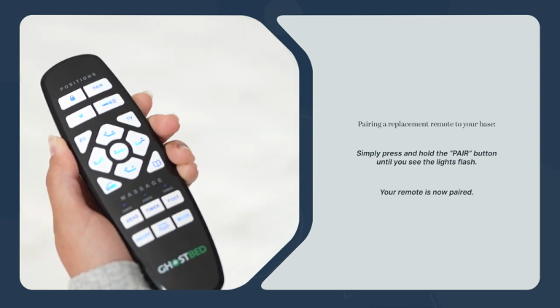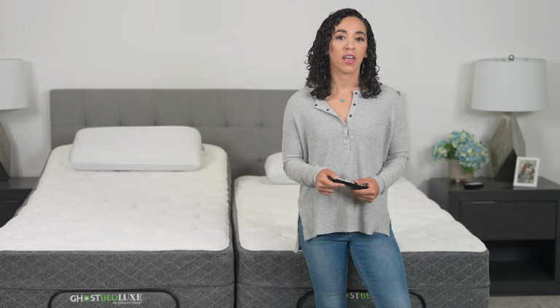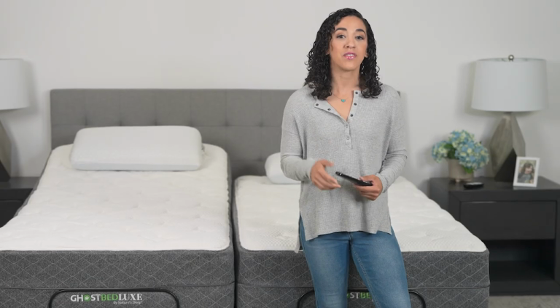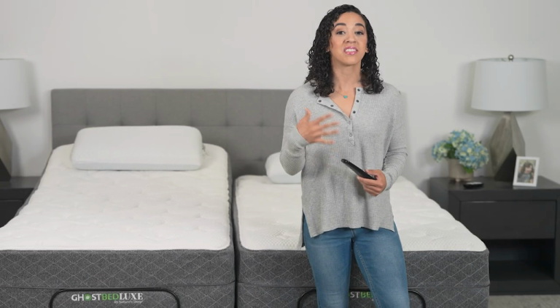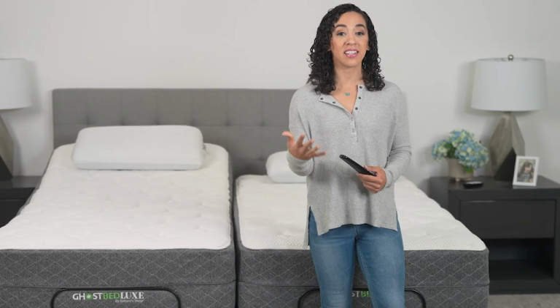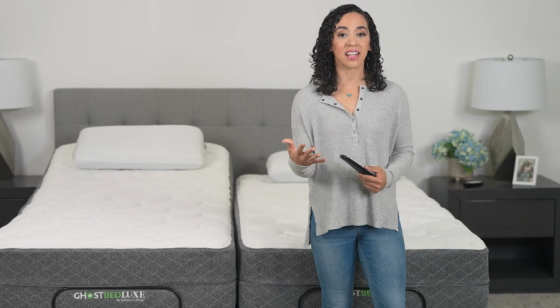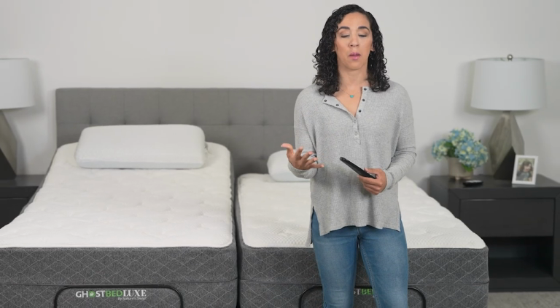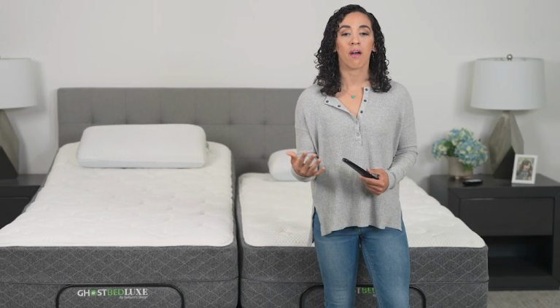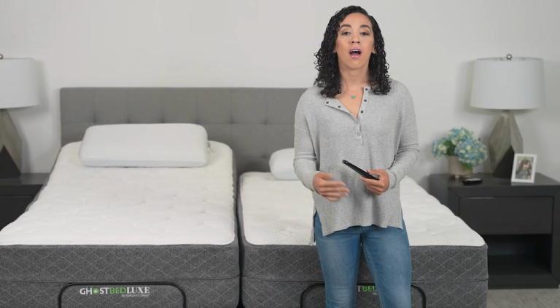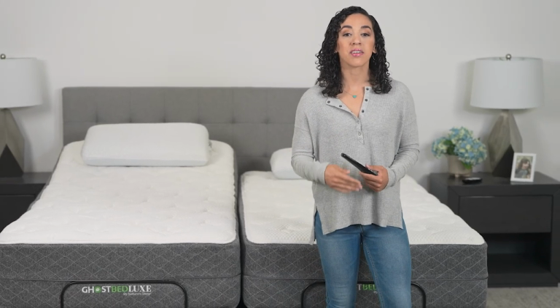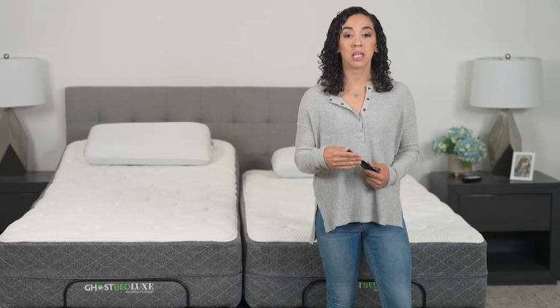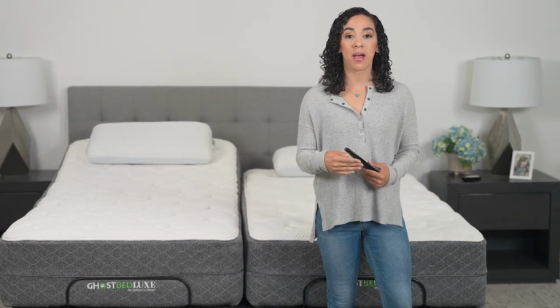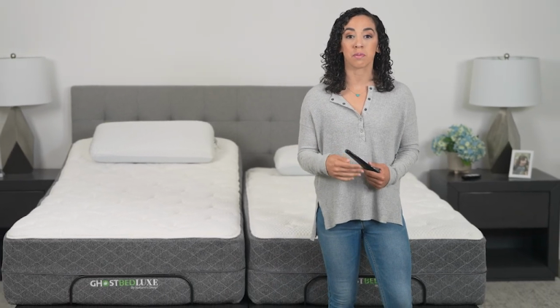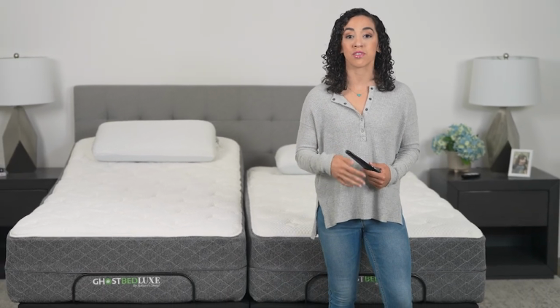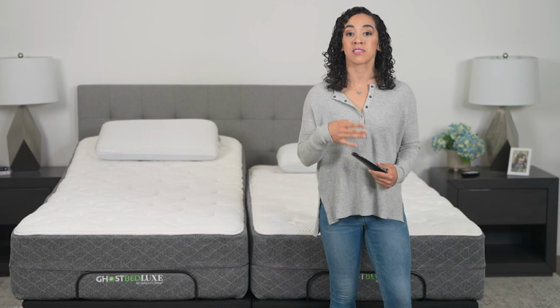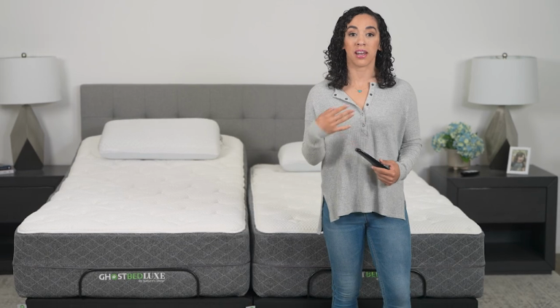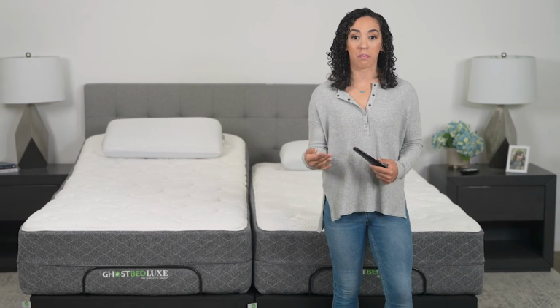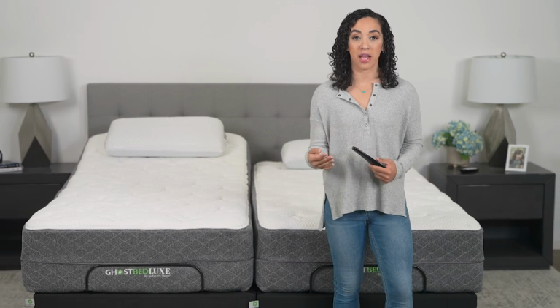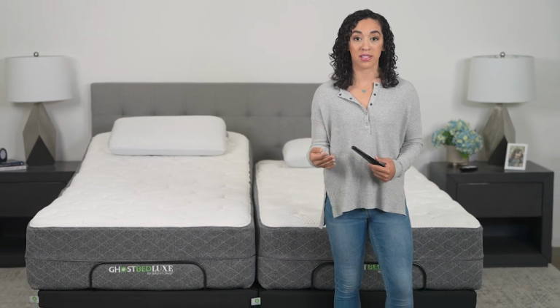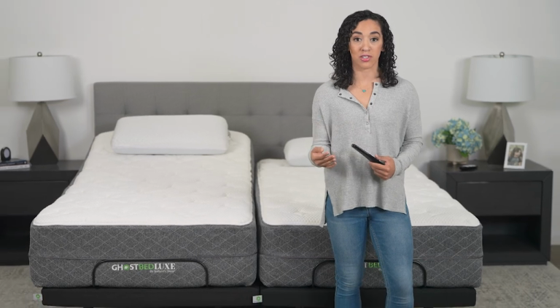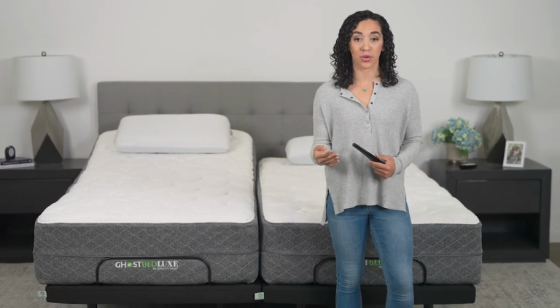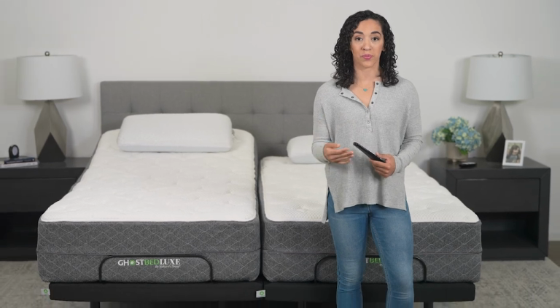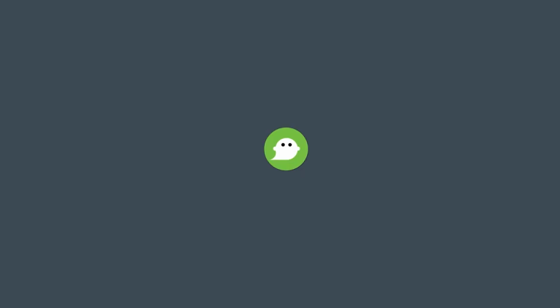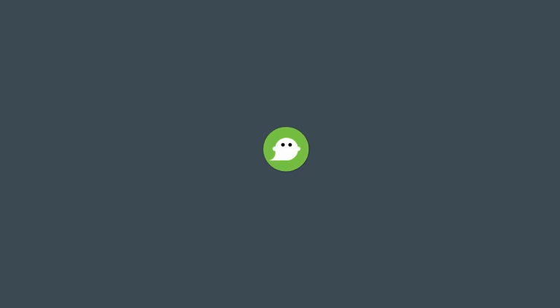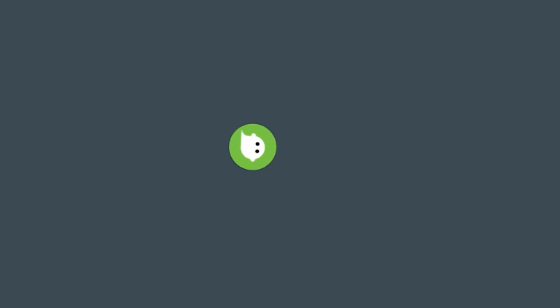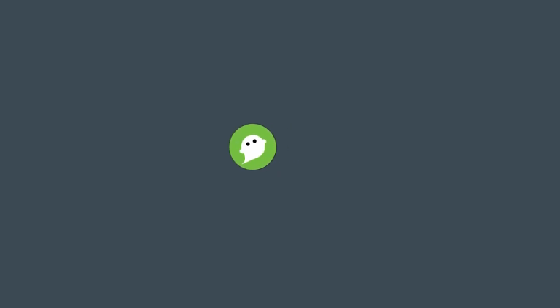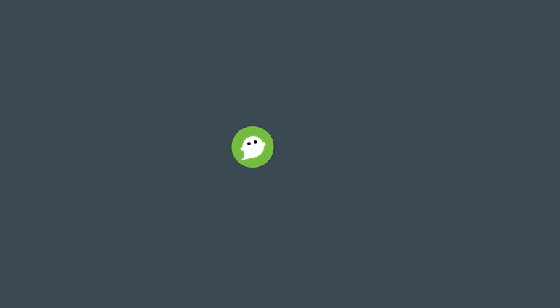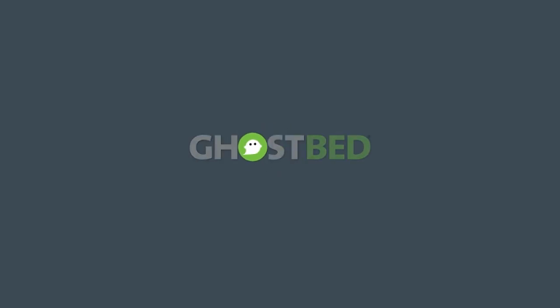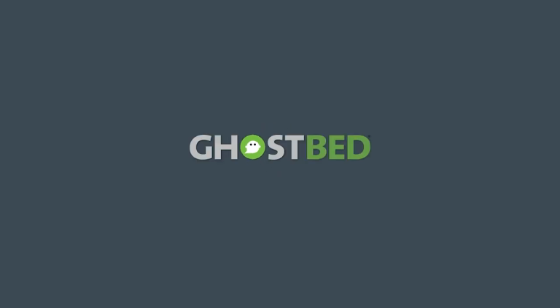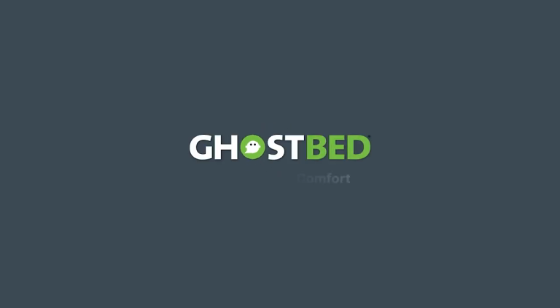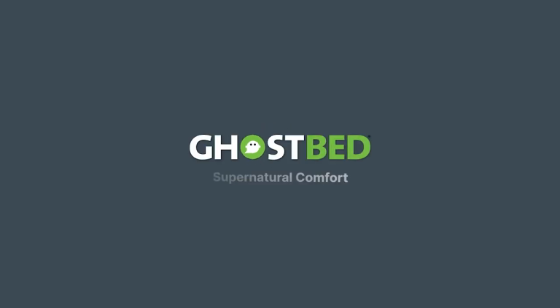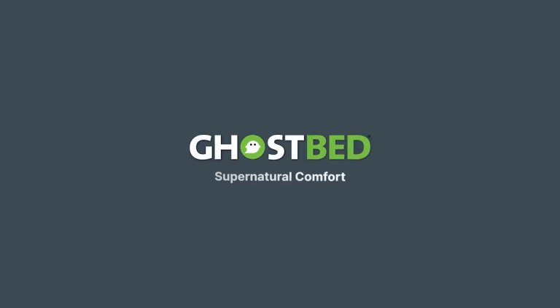If you still need help, our sleep experts are standing by to assist you. Head to ghostbed.com to get started.